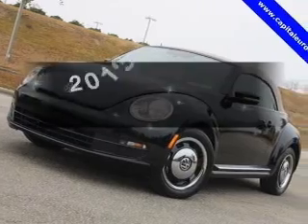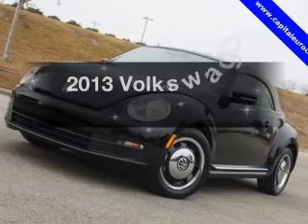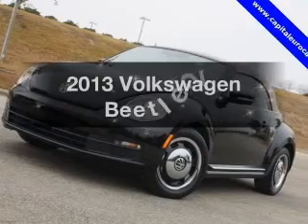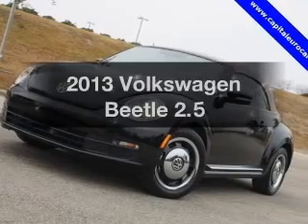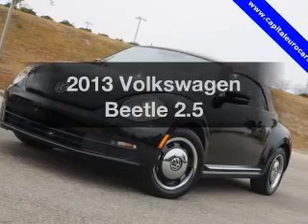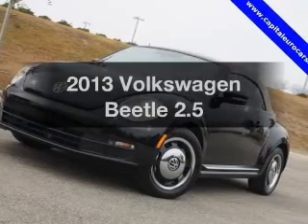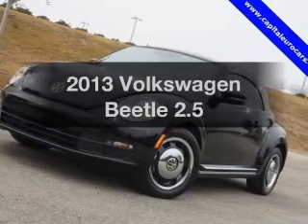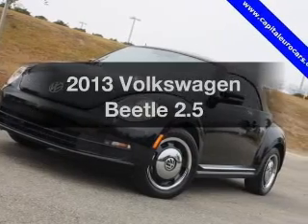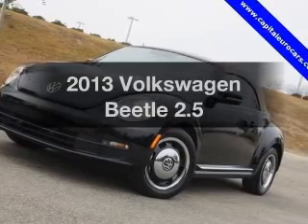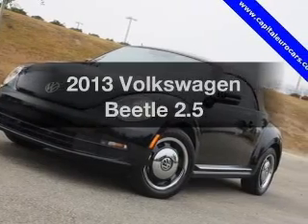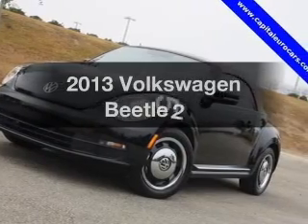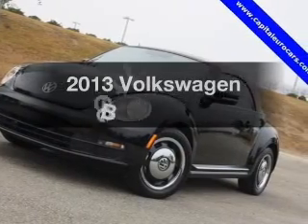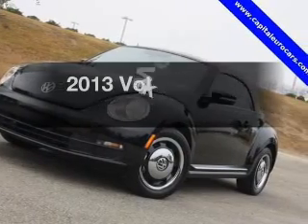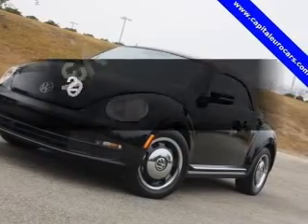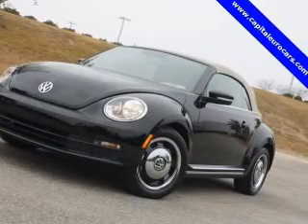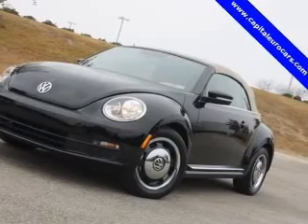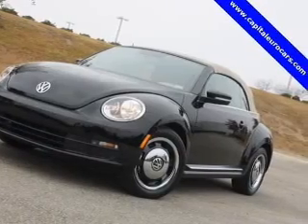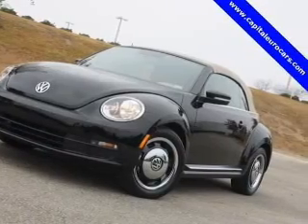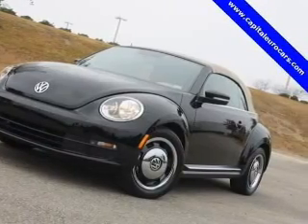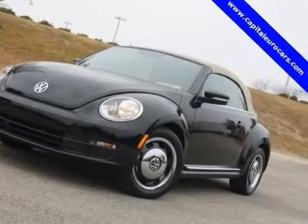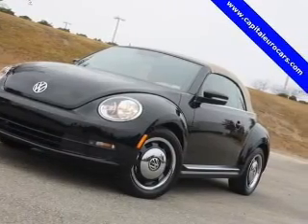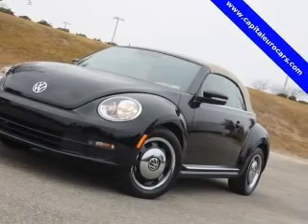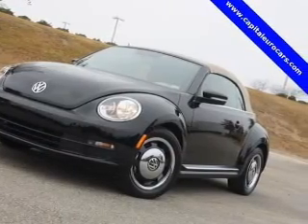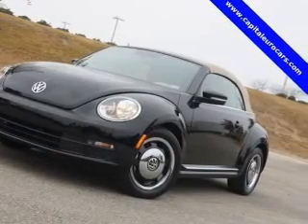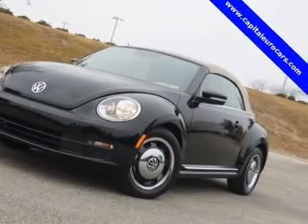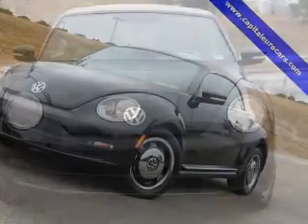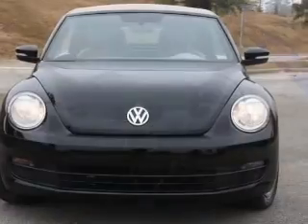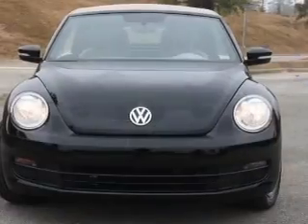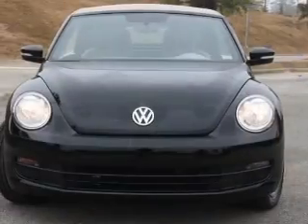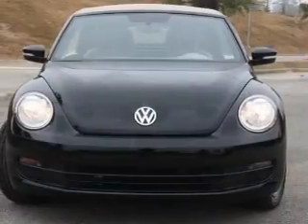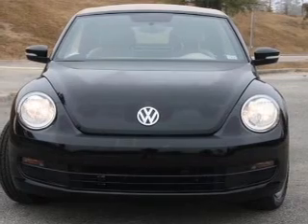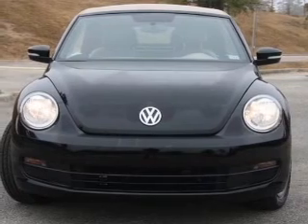Introducing the 2013 Volkswagen Beetle. If you're looking for a first-rate auto, this one could be yours today.